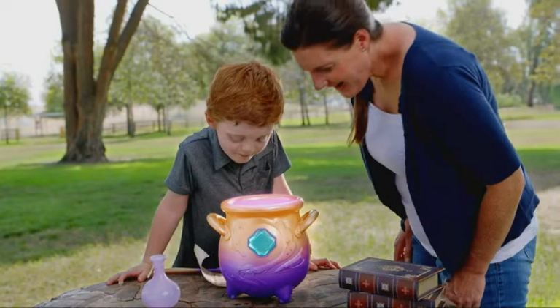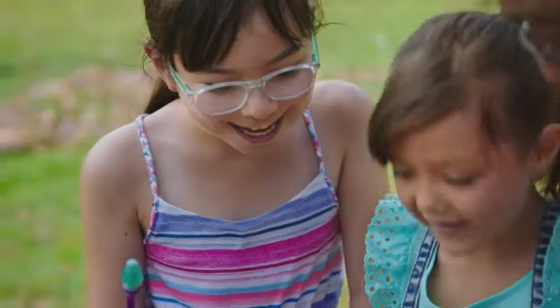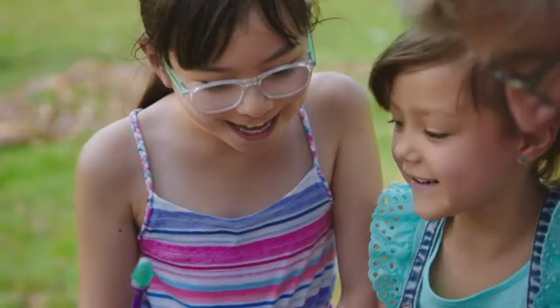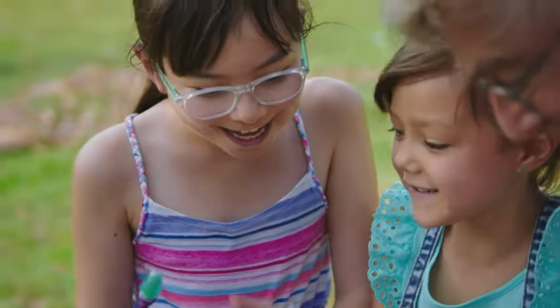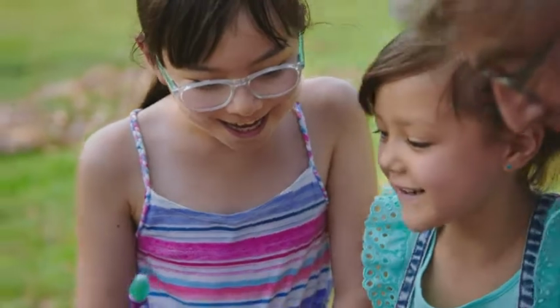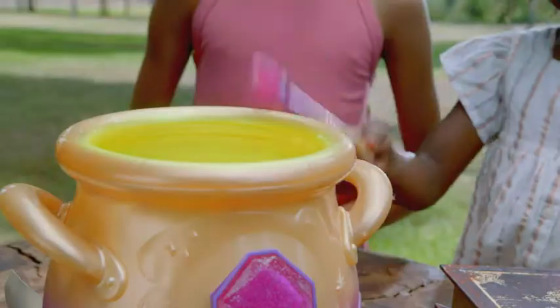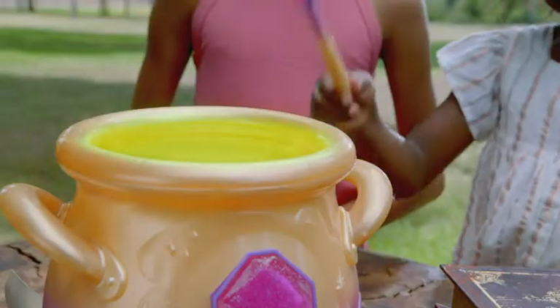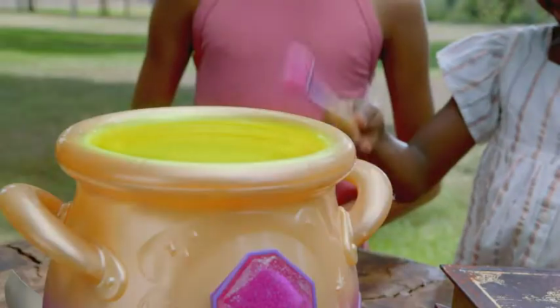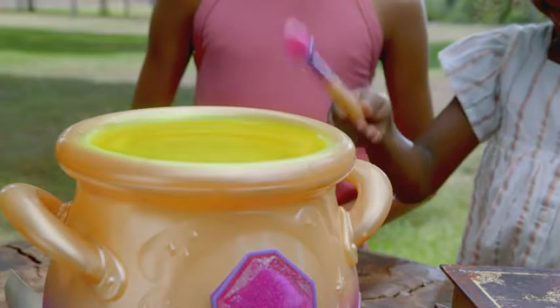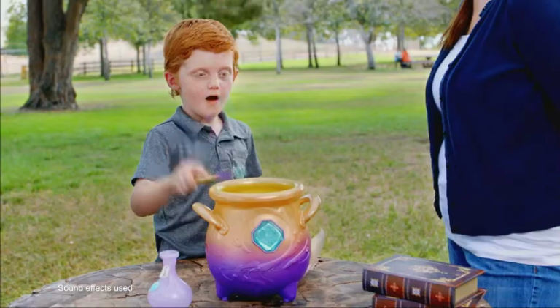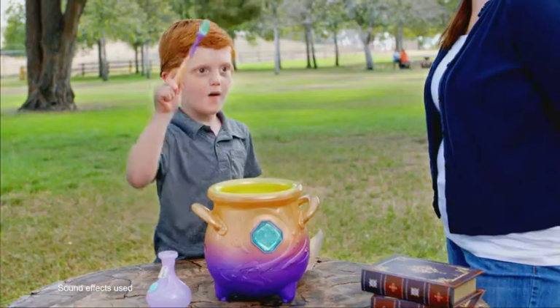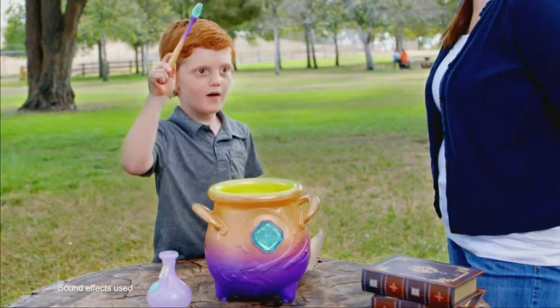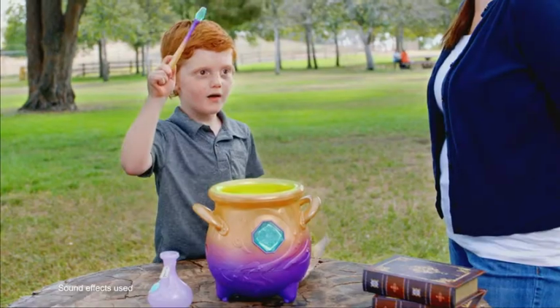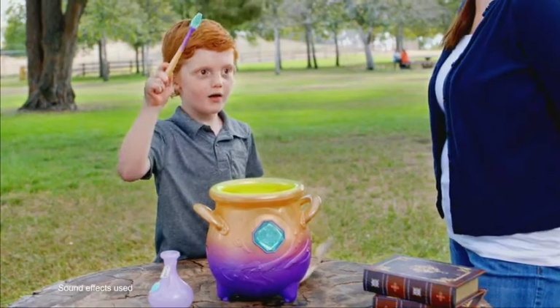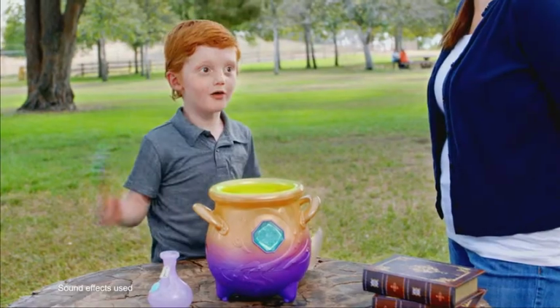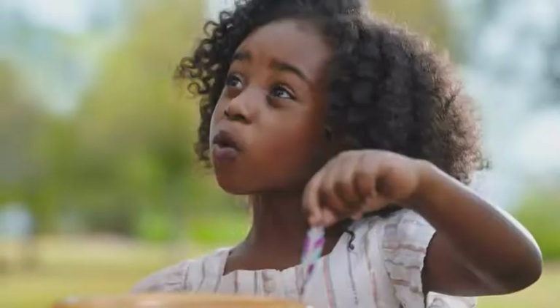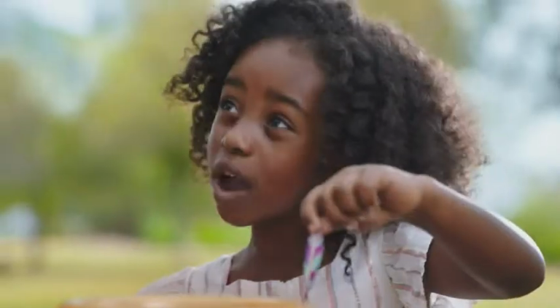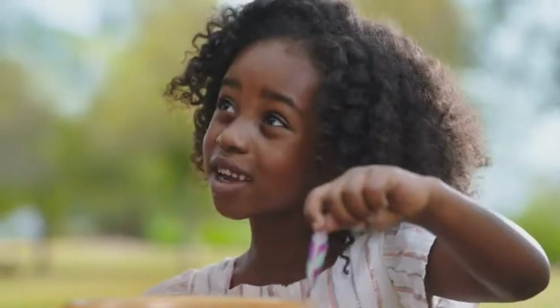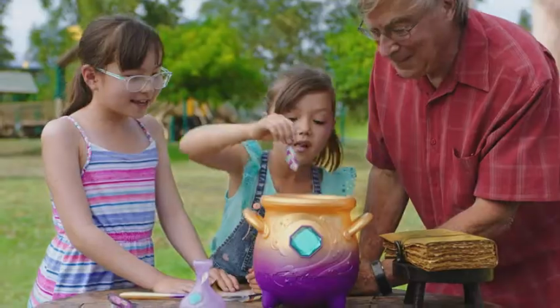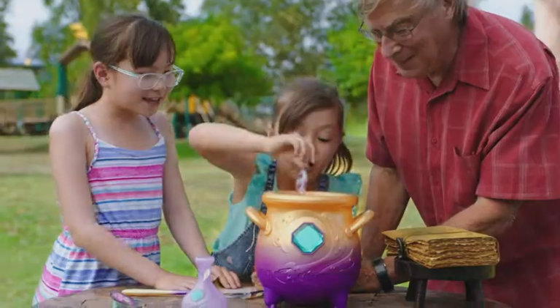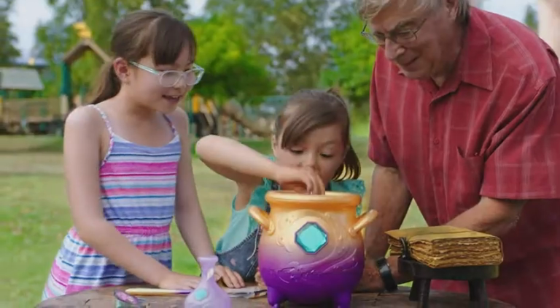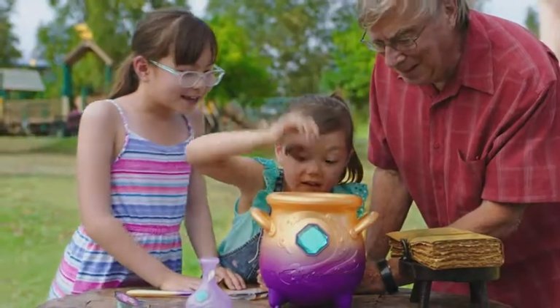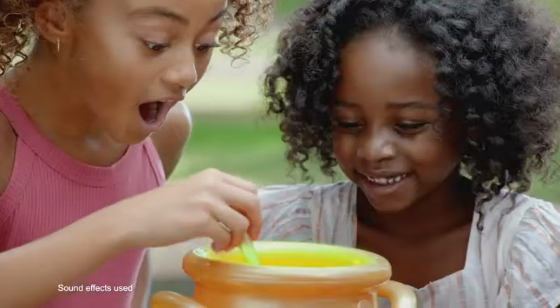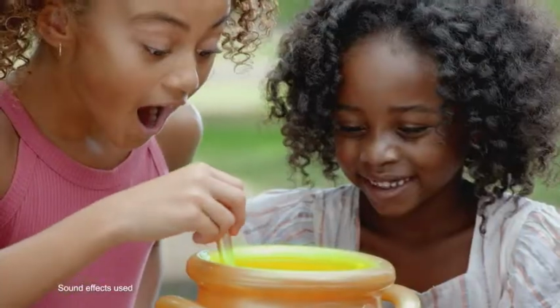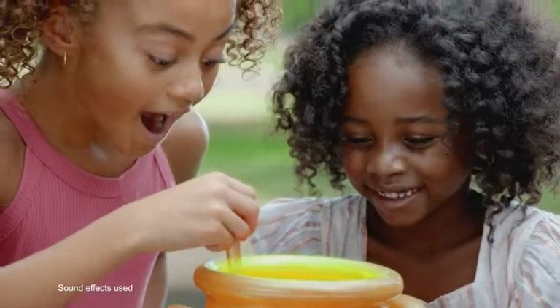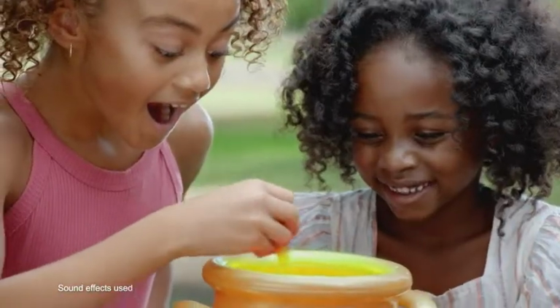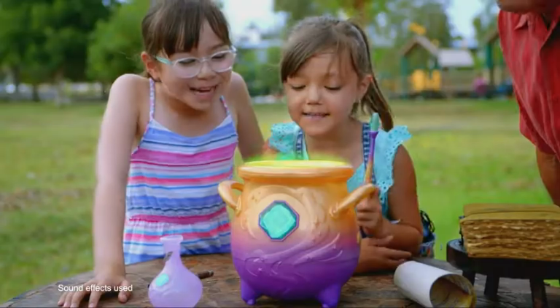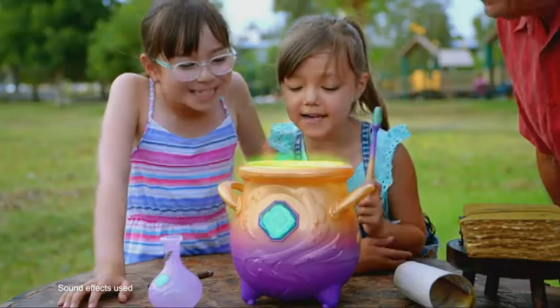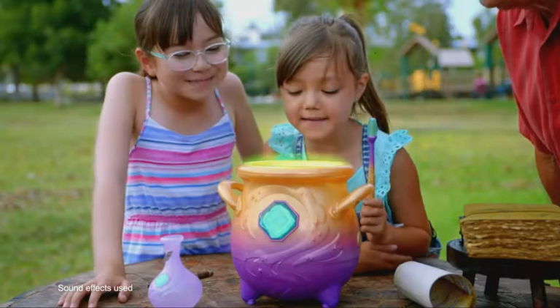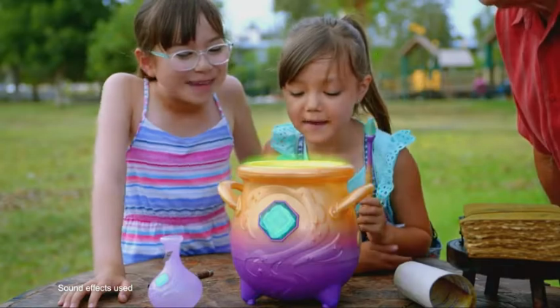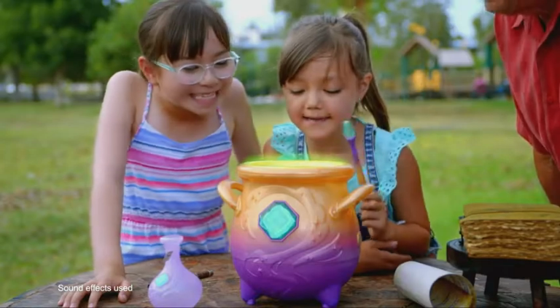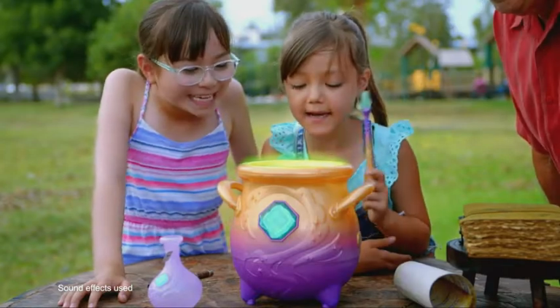Okay, now tap it. This will give it wings. Magicus Mixies!